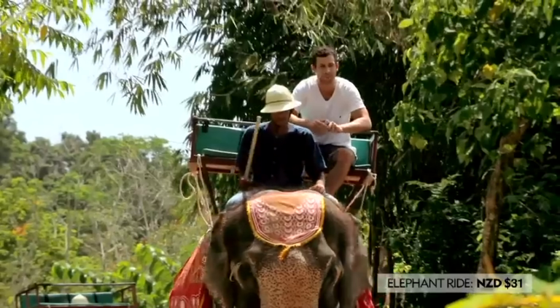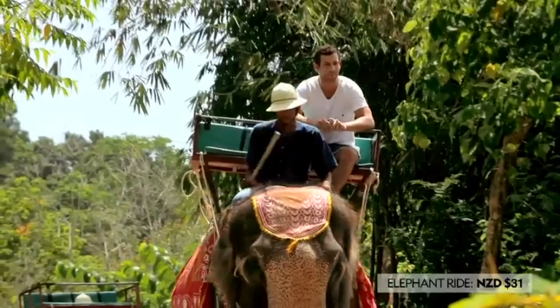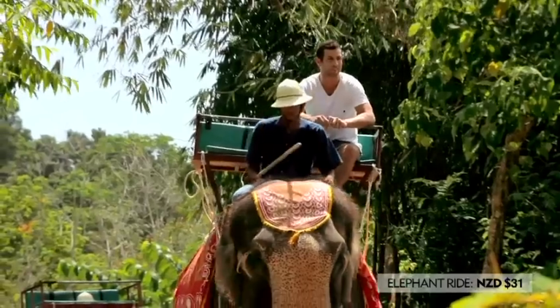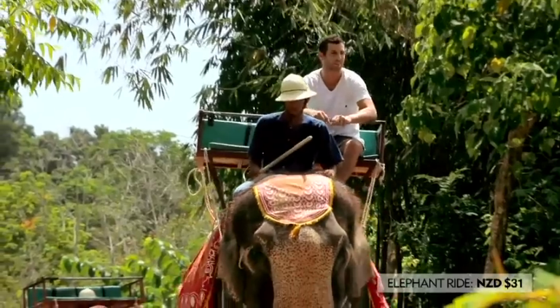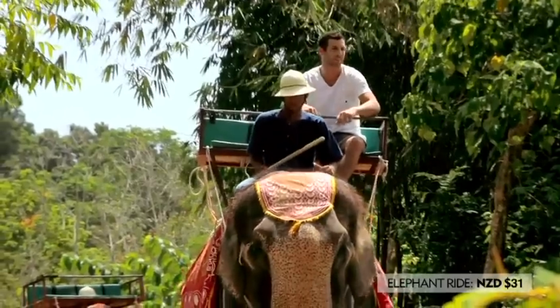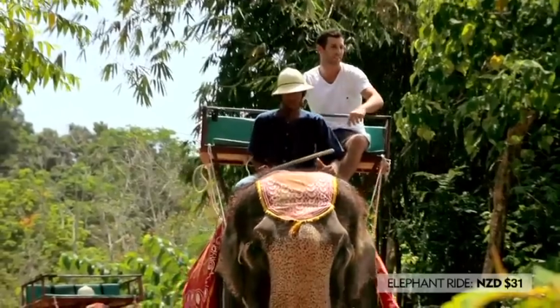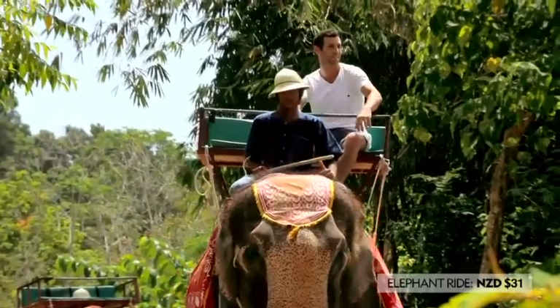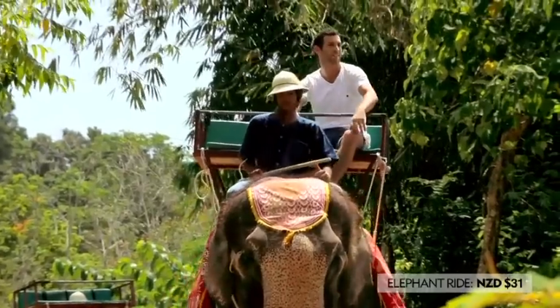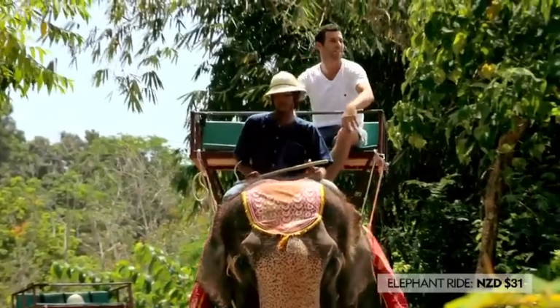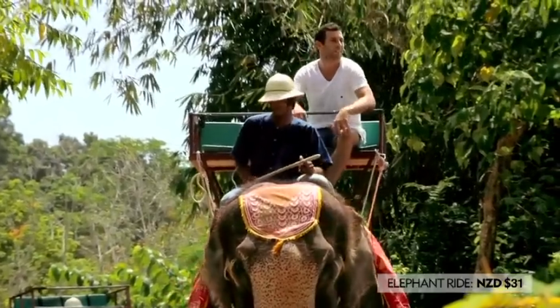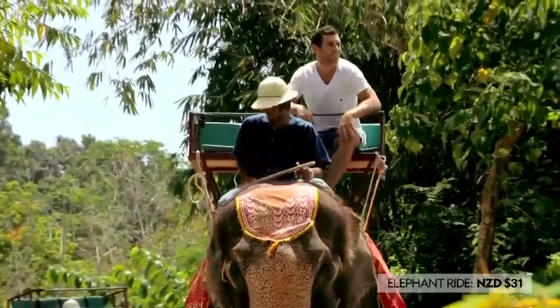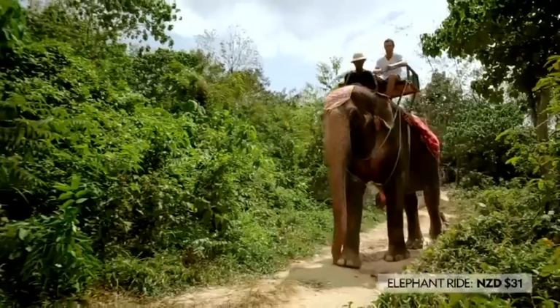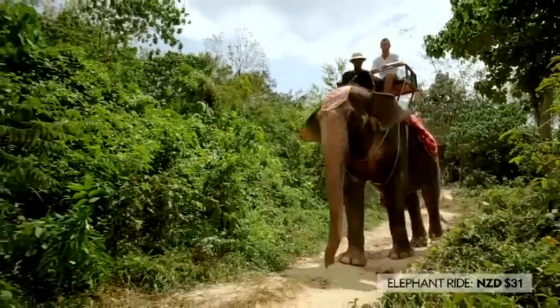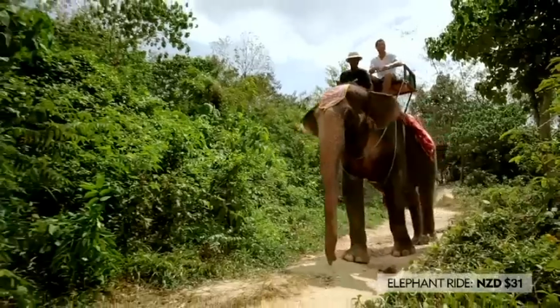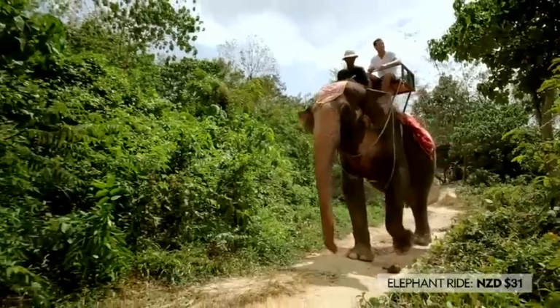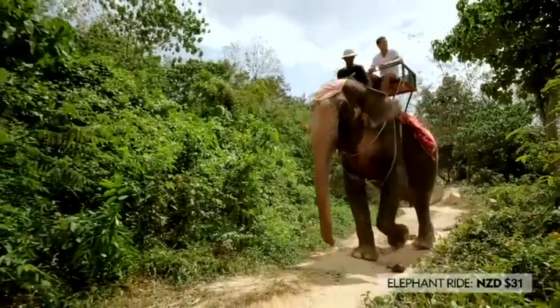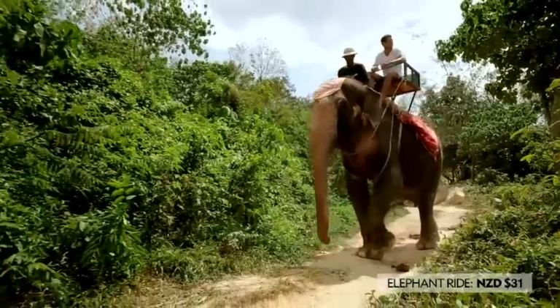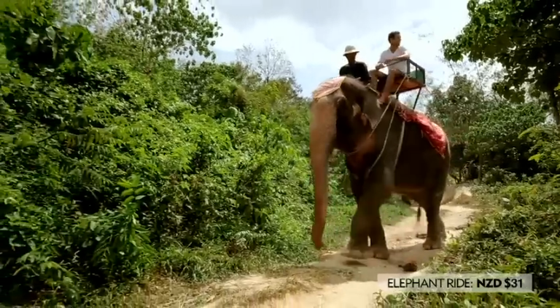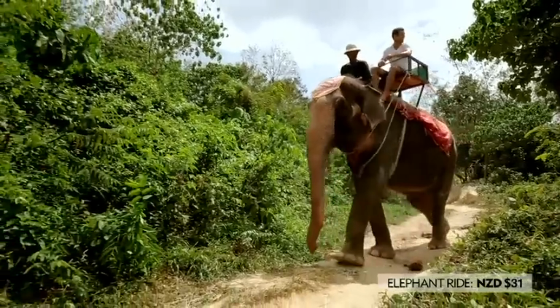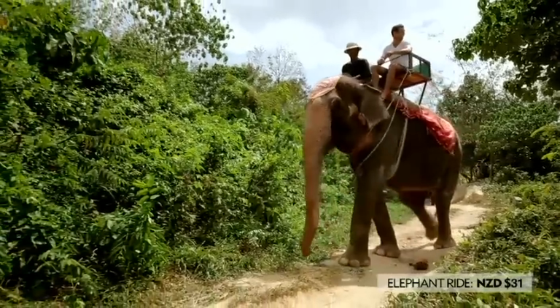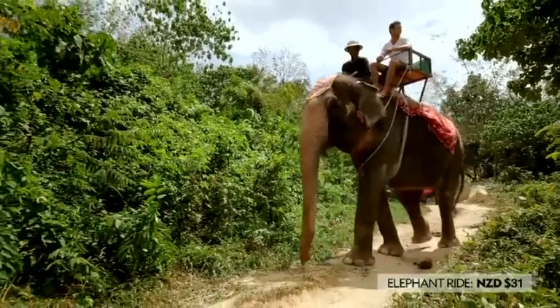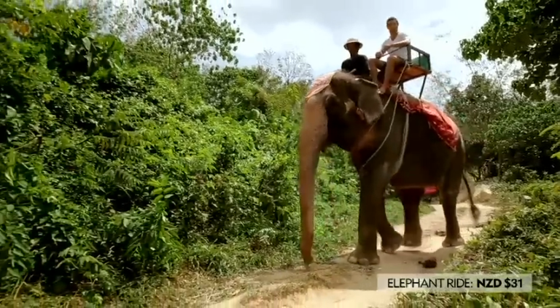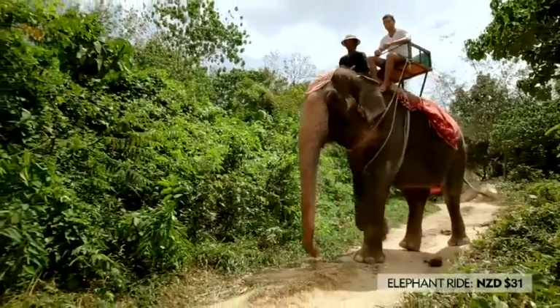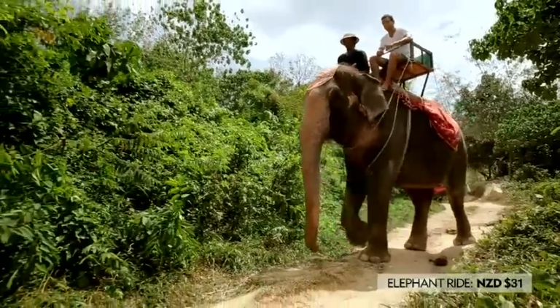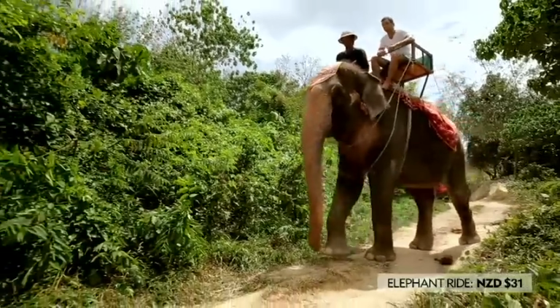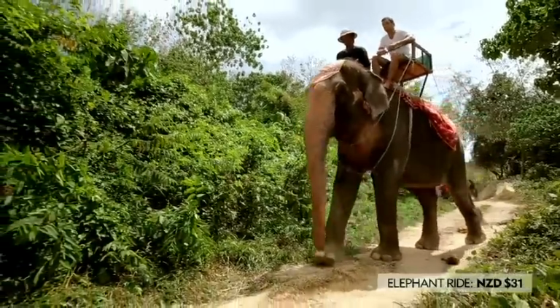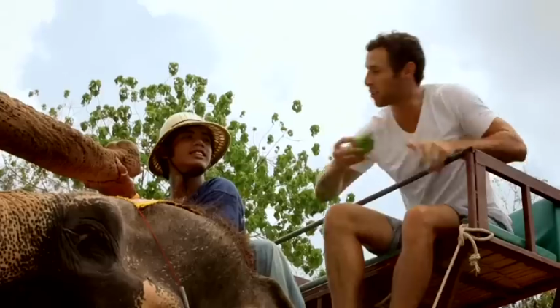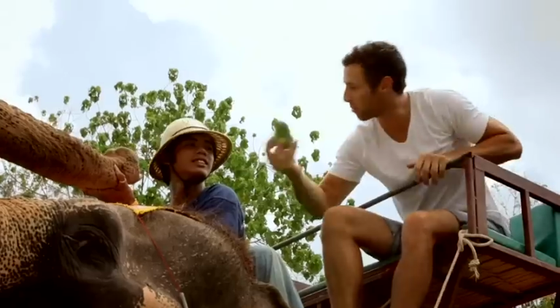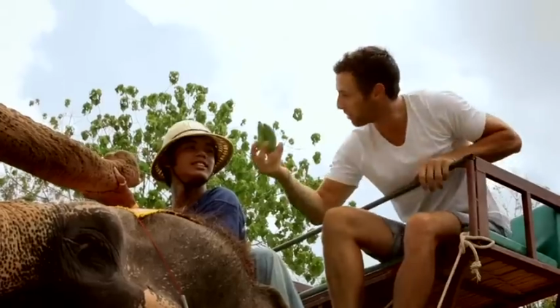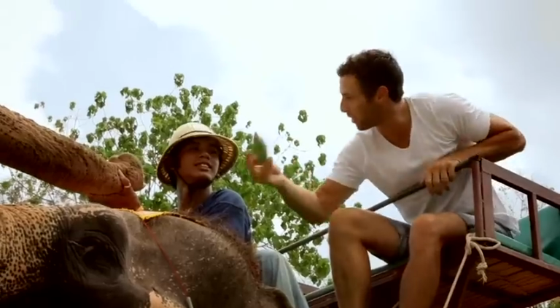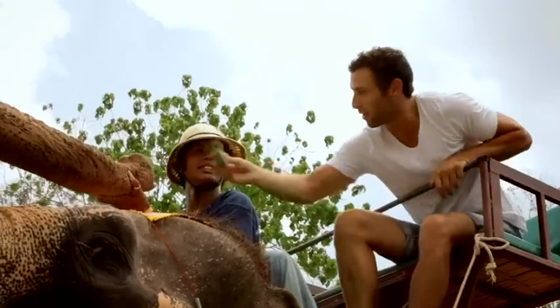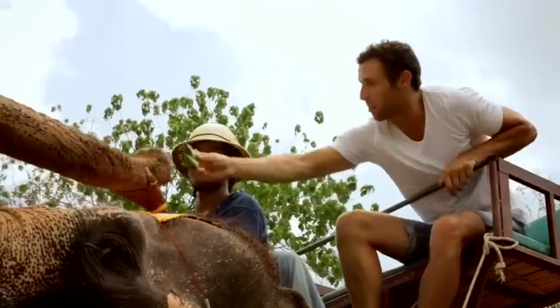Next day, I hitch a ride around the jungle with a friendly local at Island Safari. Must cost a bit to fill her up.